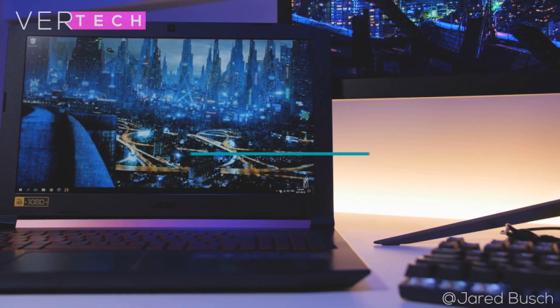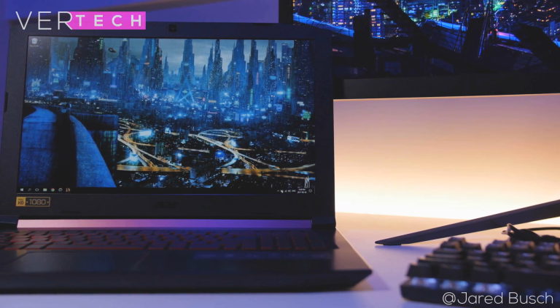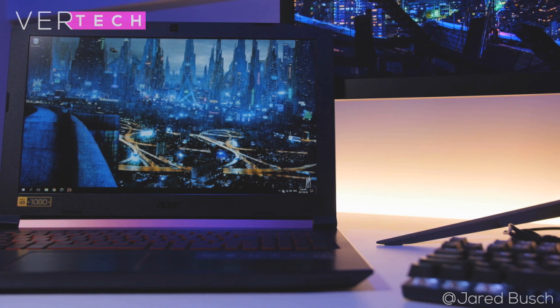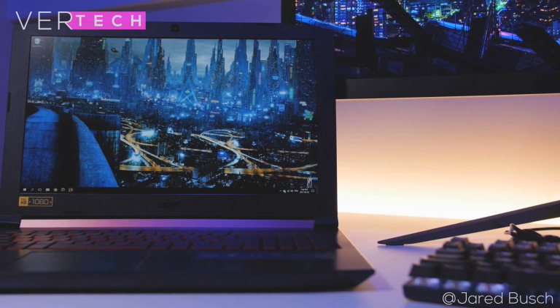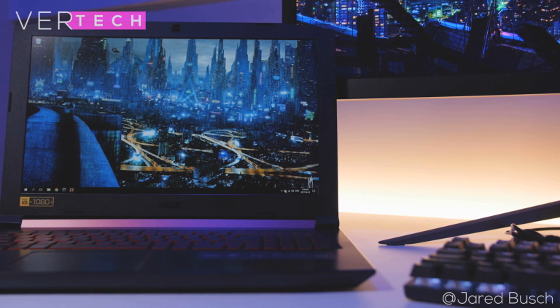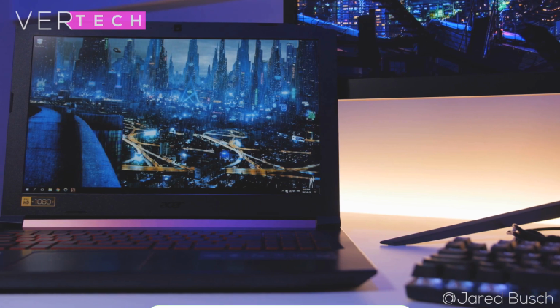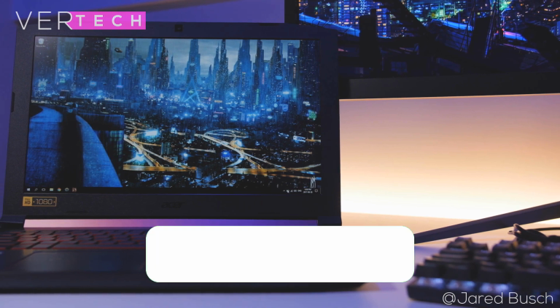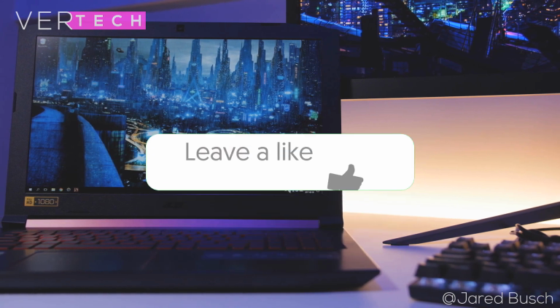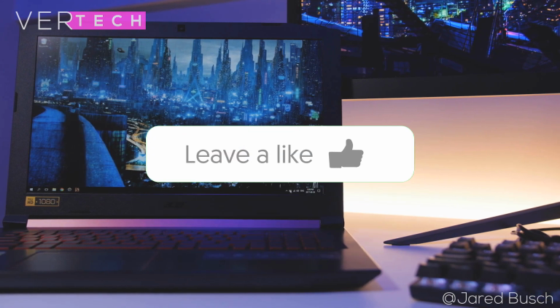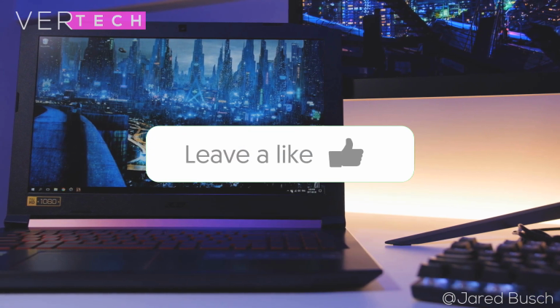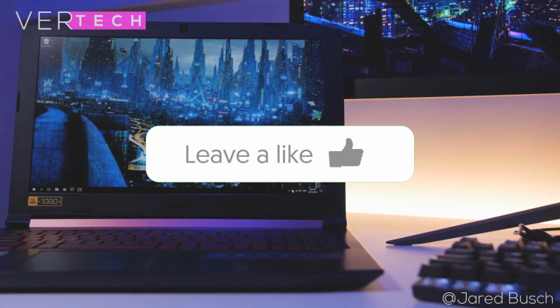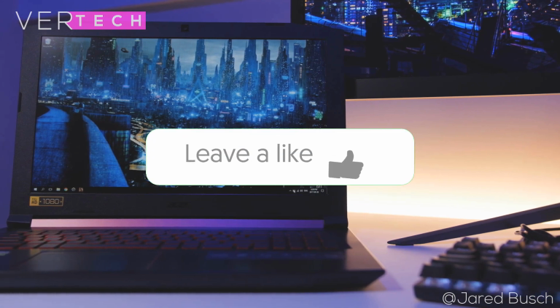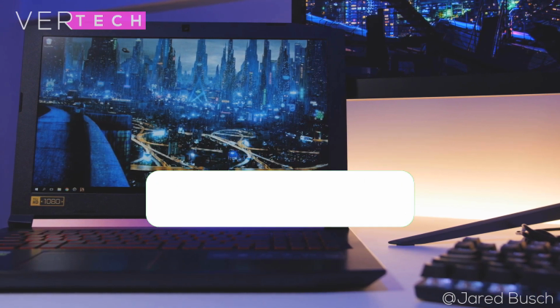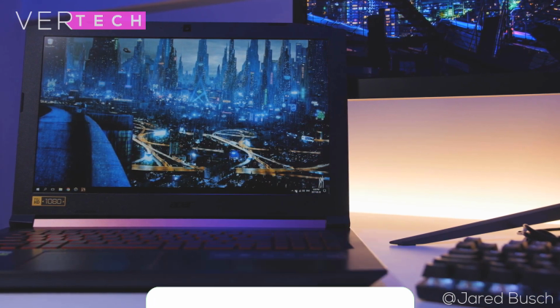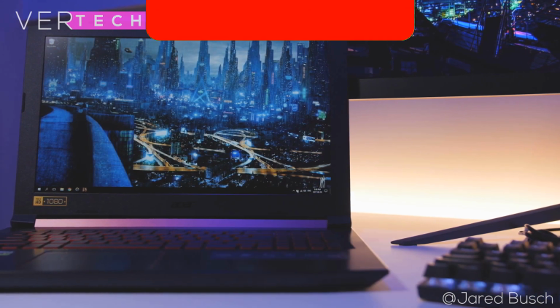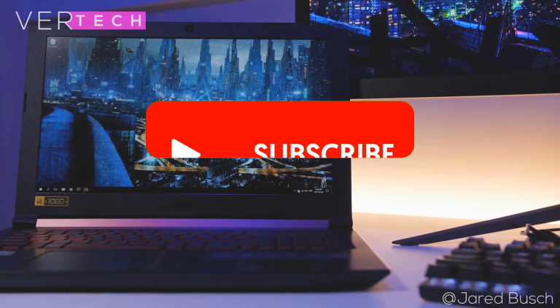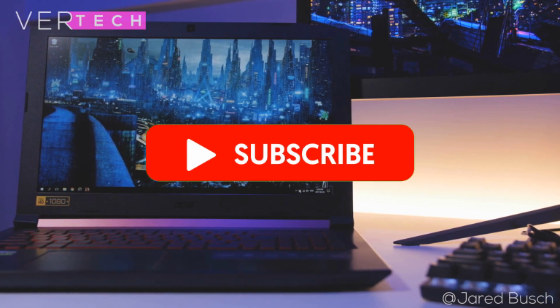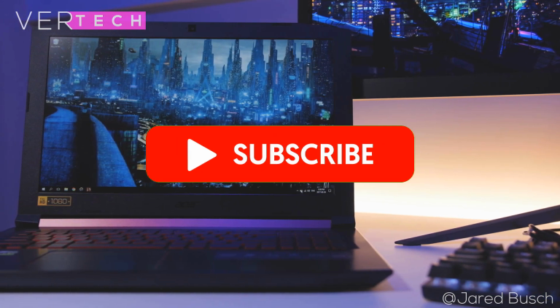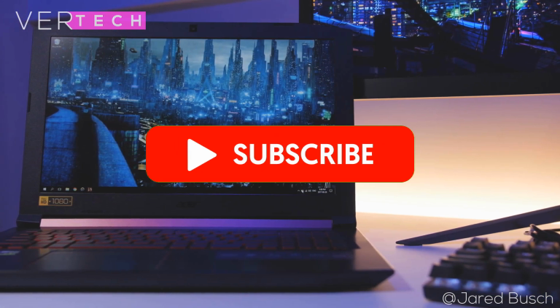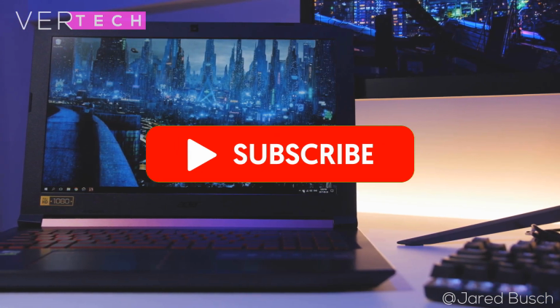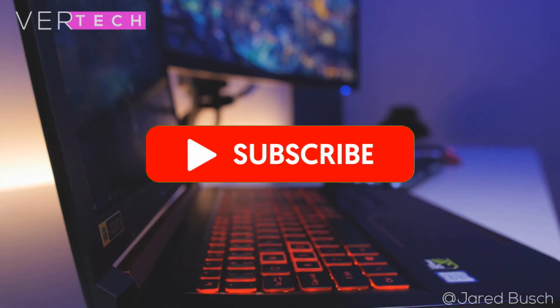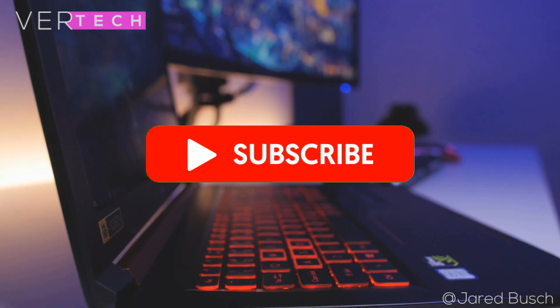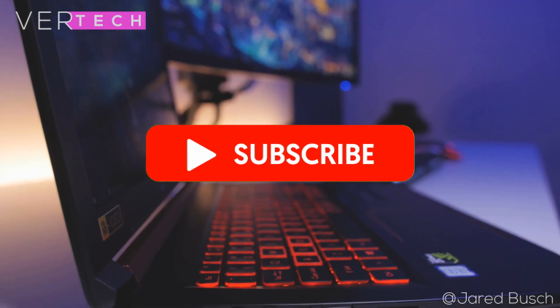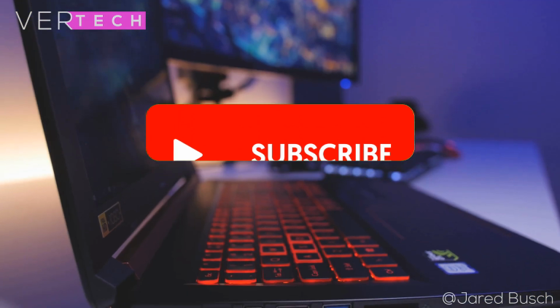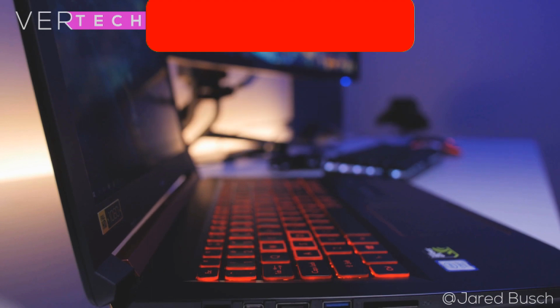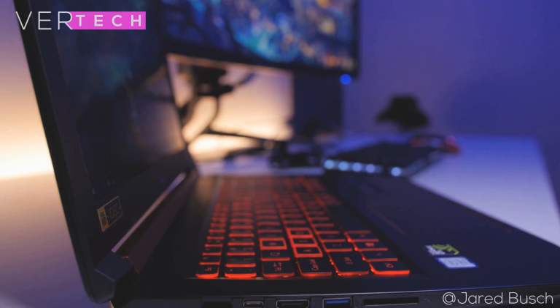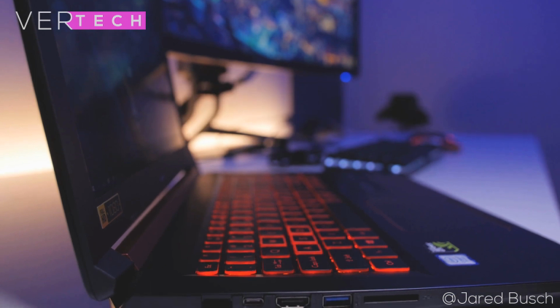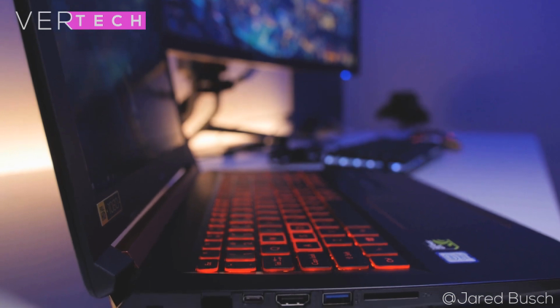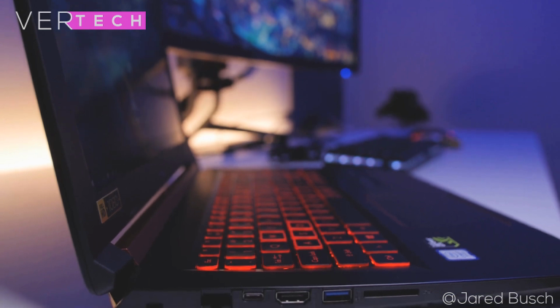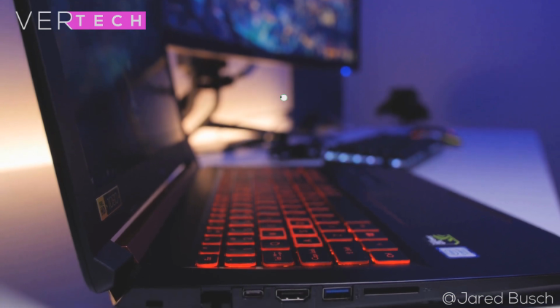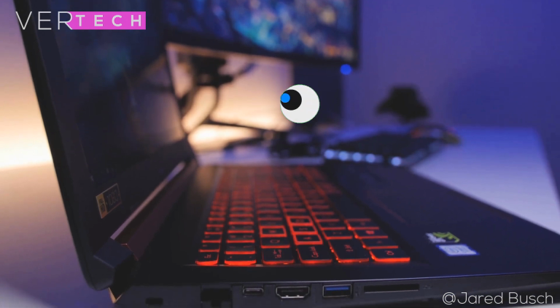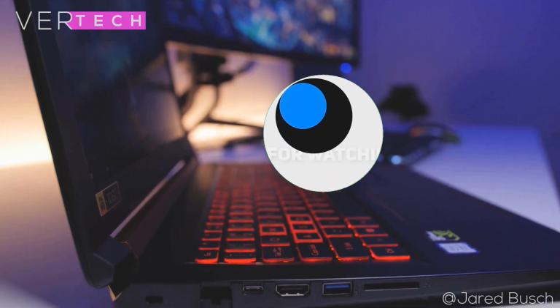That's it for the video, guys. Thanks for watching — please like, share, and subscribe to the channel. Hope you enjoyed the video and I'll see you in the next one. Bye.